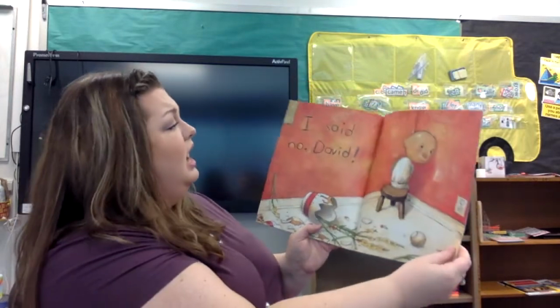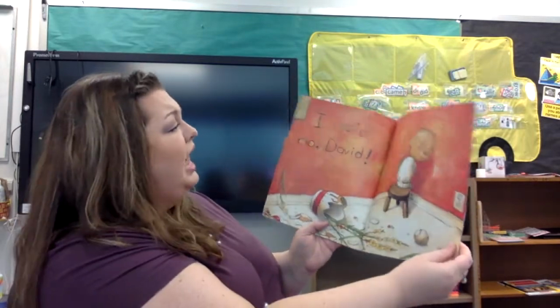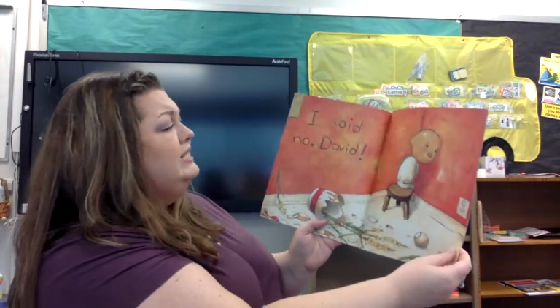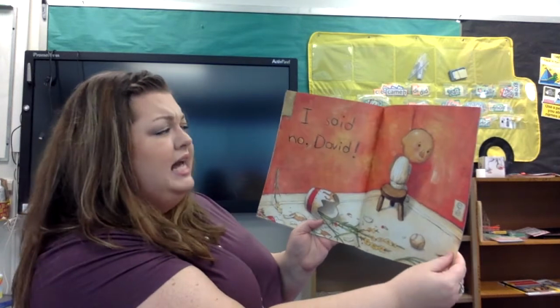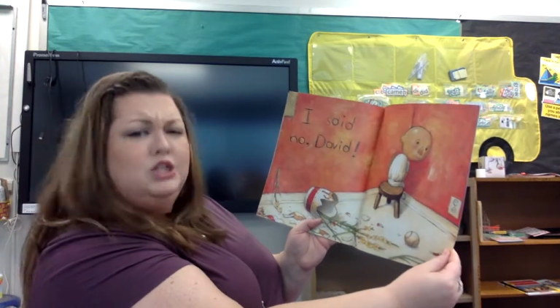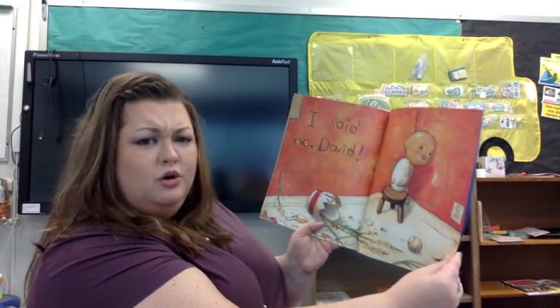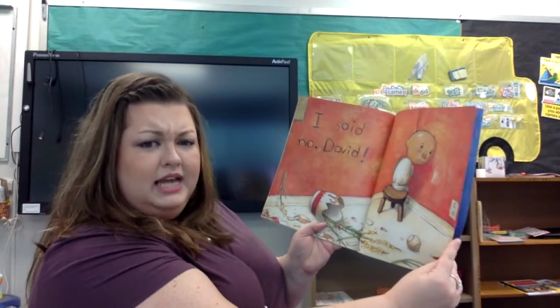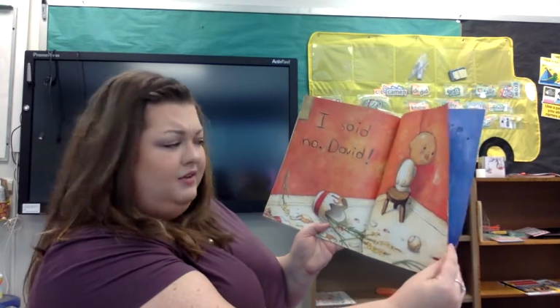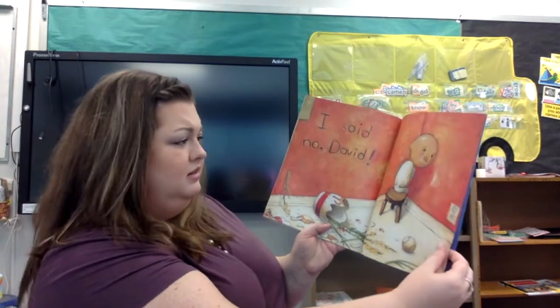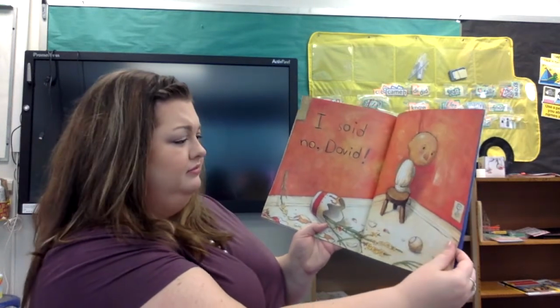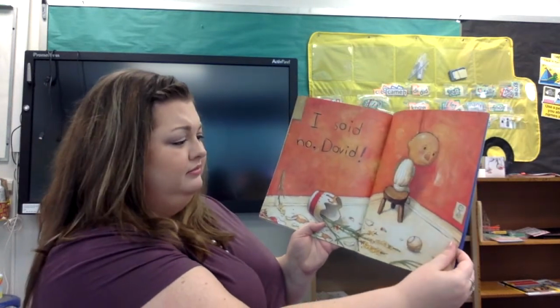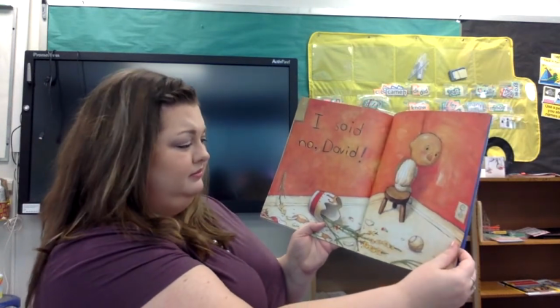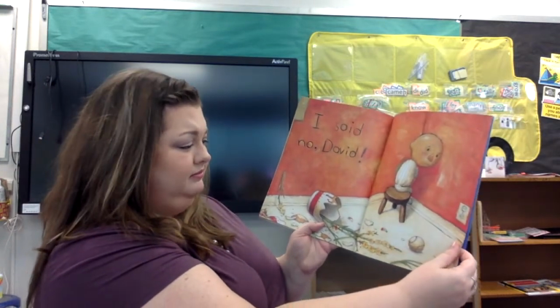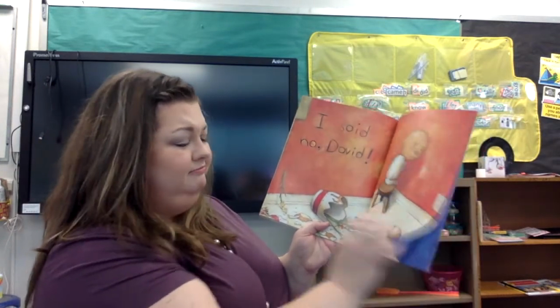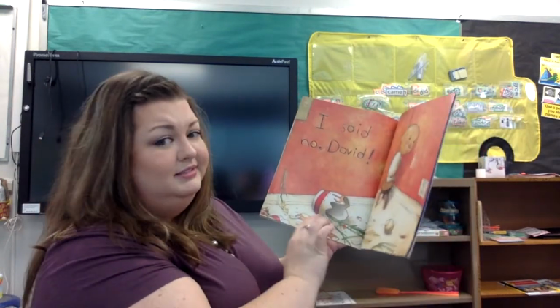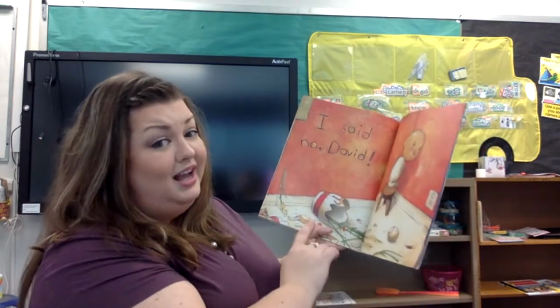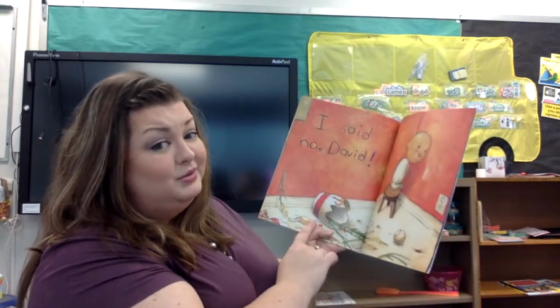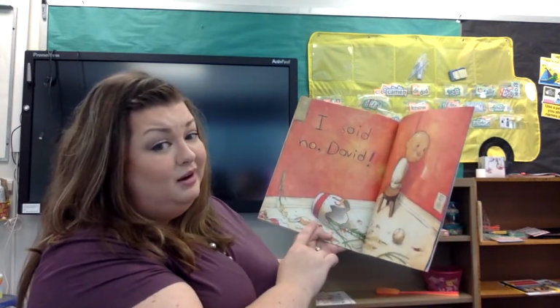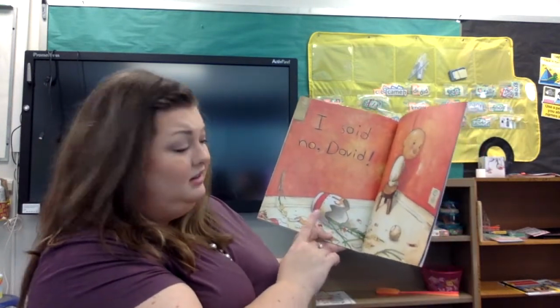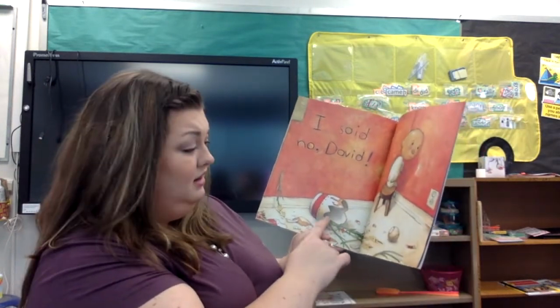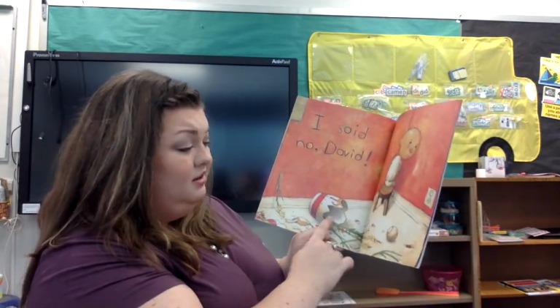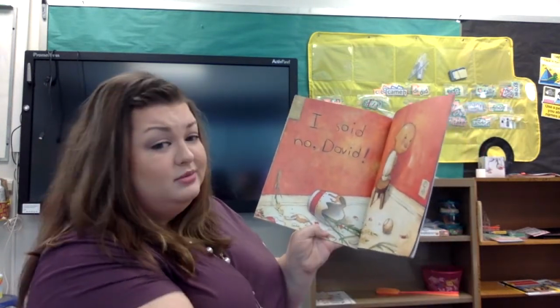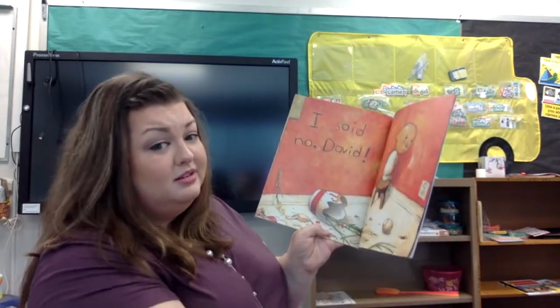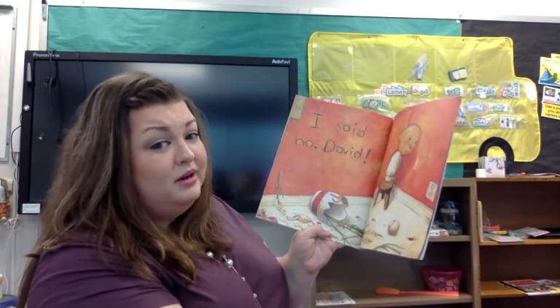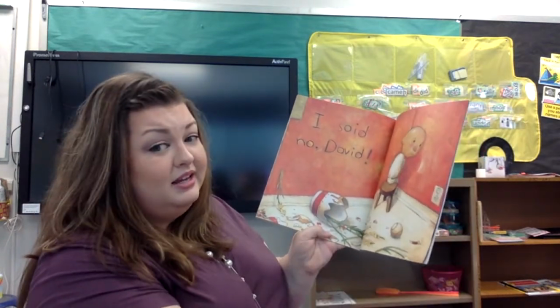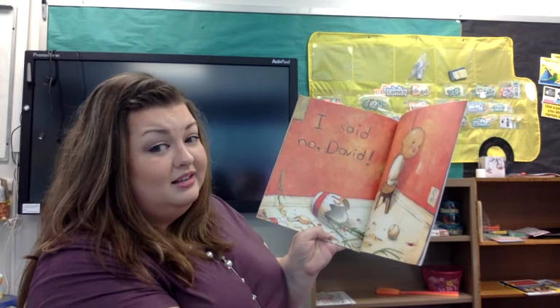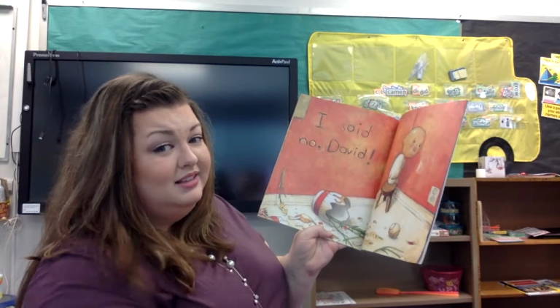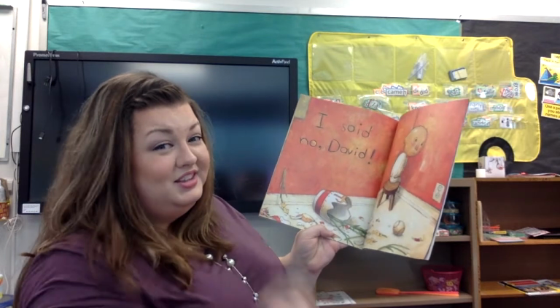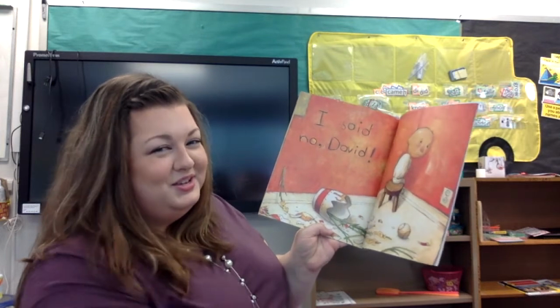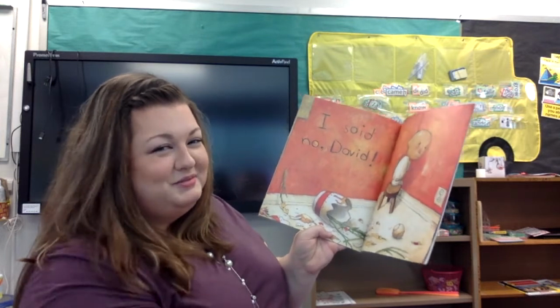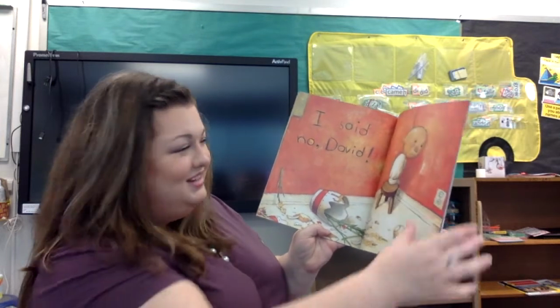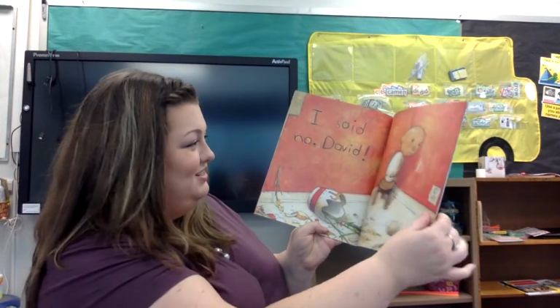I said no, David. I was right — I thought he was going to break it. I think you were right, too.